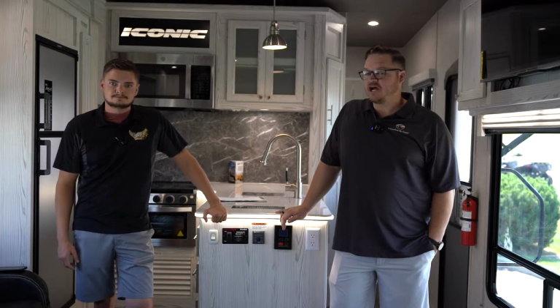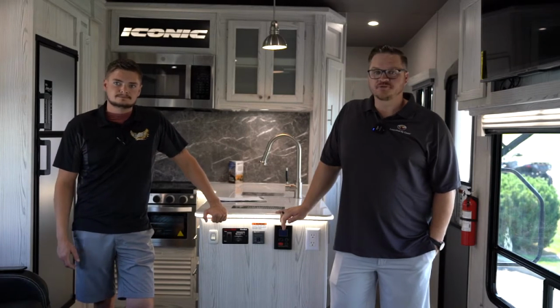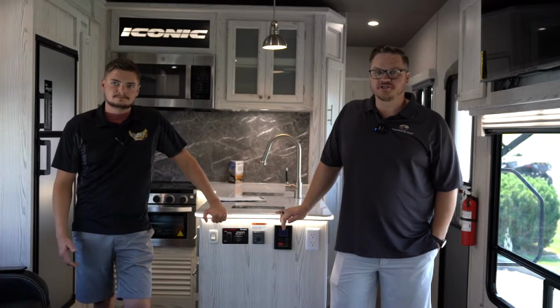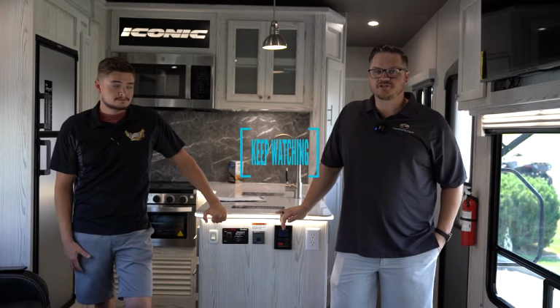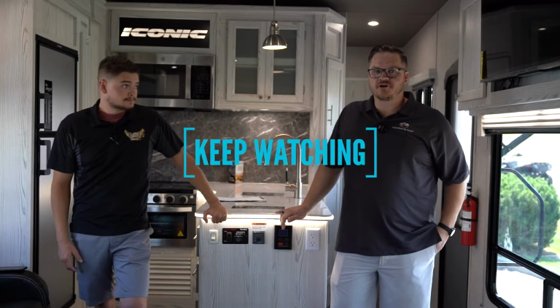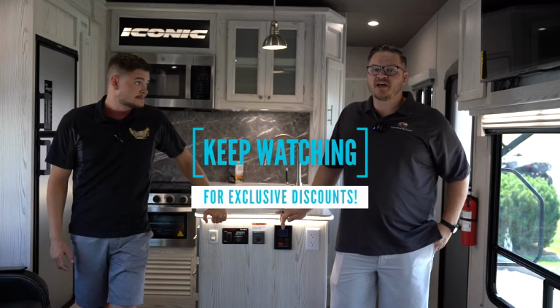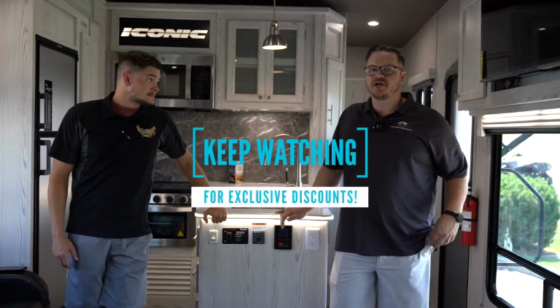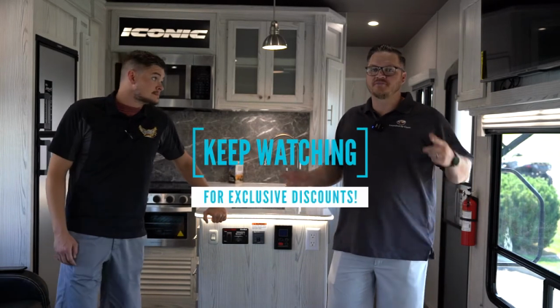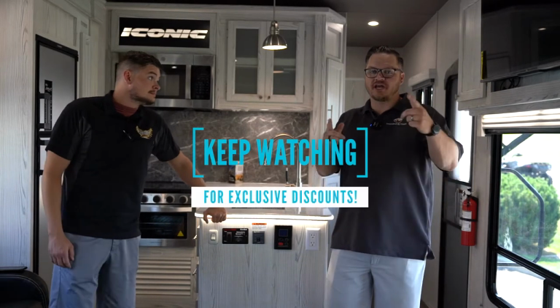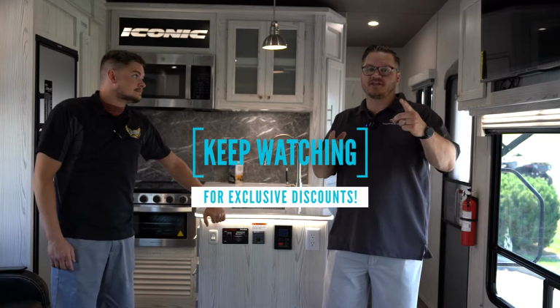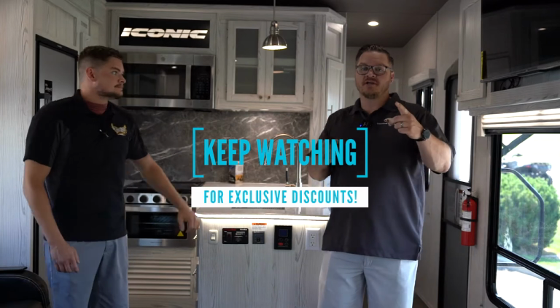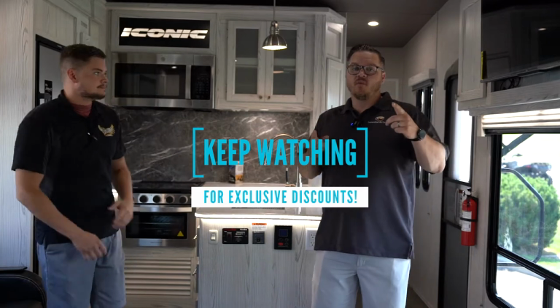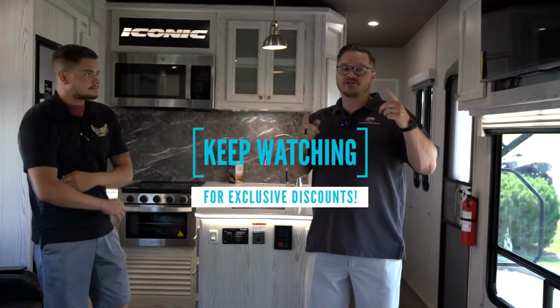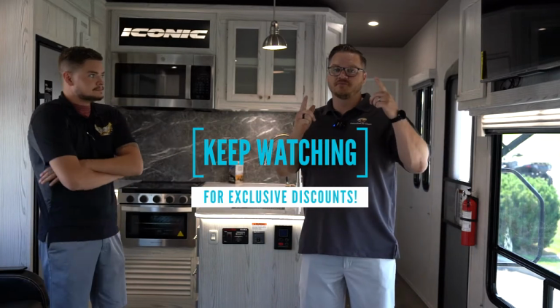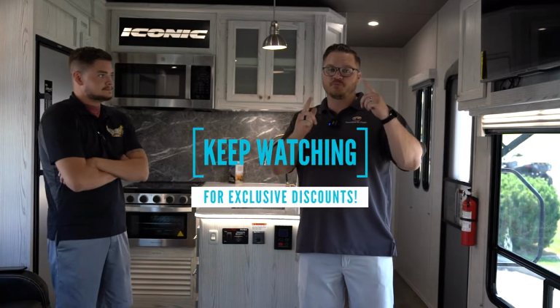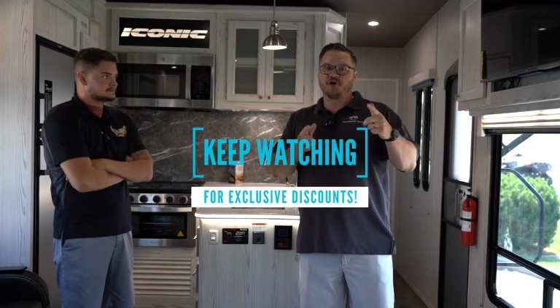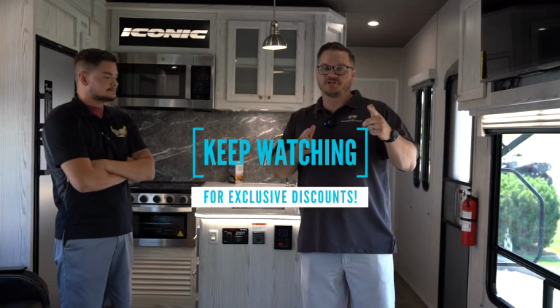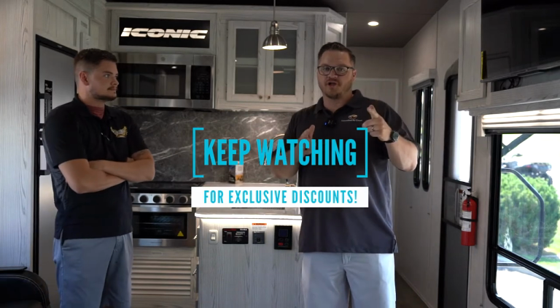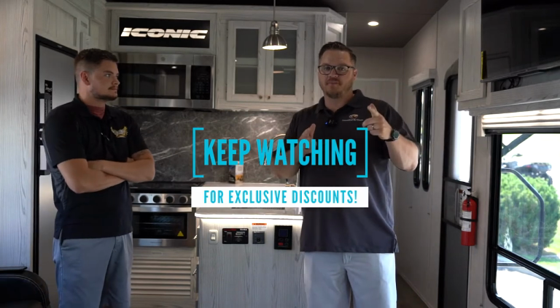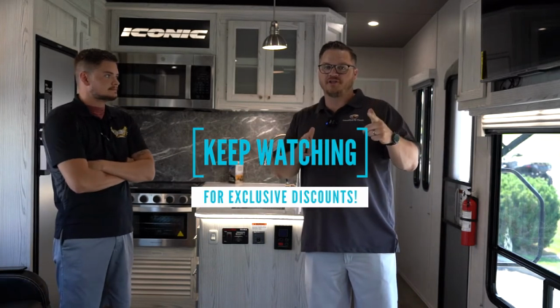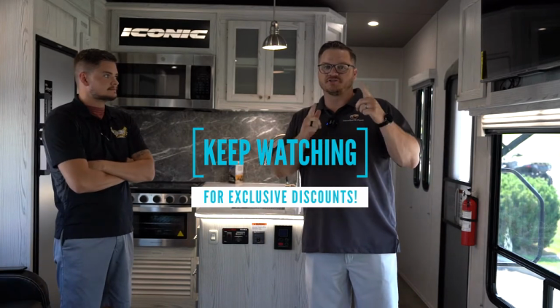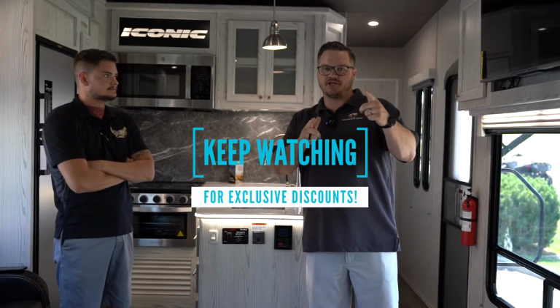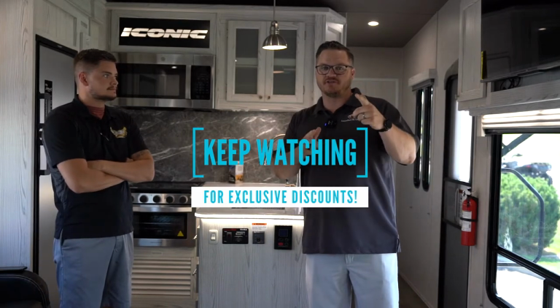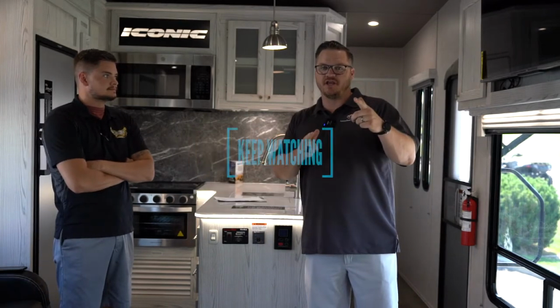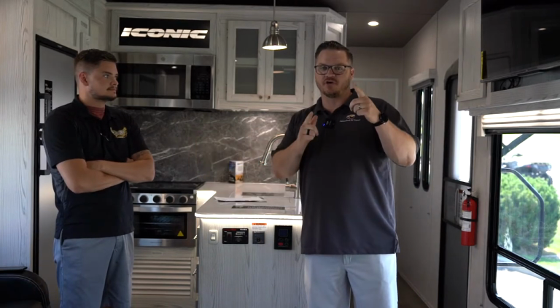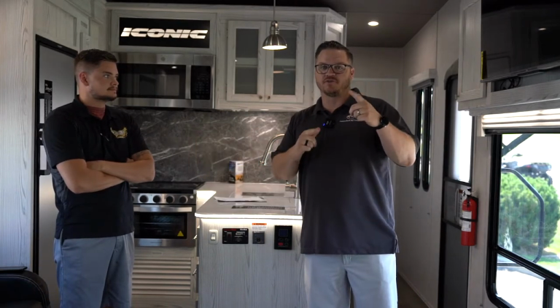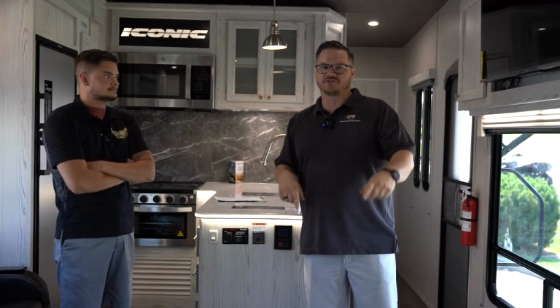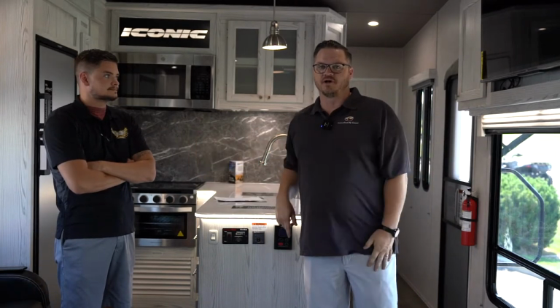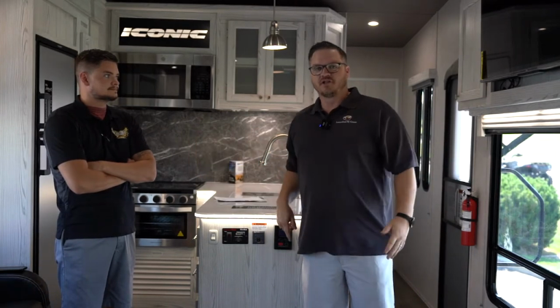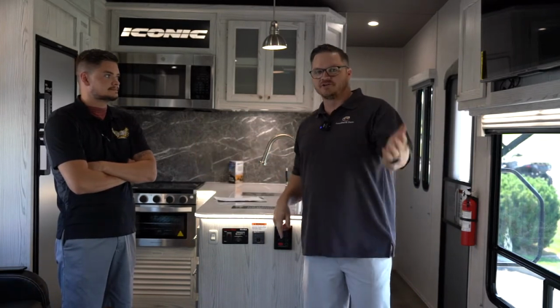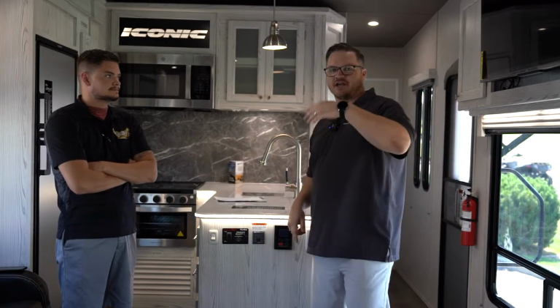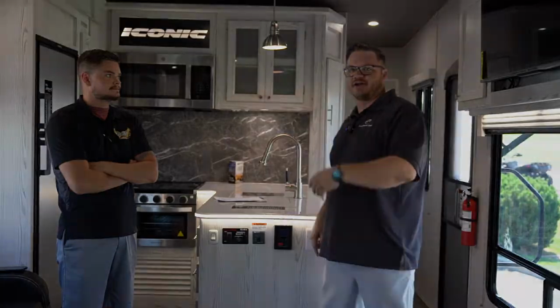Awesome, let's get started guys. We've got some exciting things. We also have some promotions that will happen at the end, so stay tuned. We'll cover those as well. Let's go check it out guys.